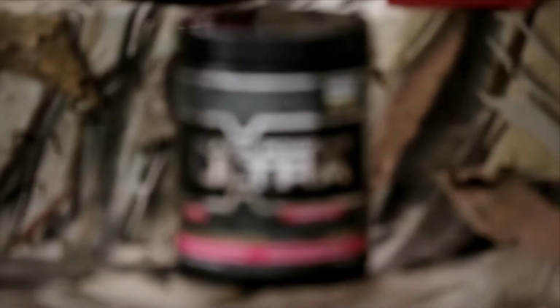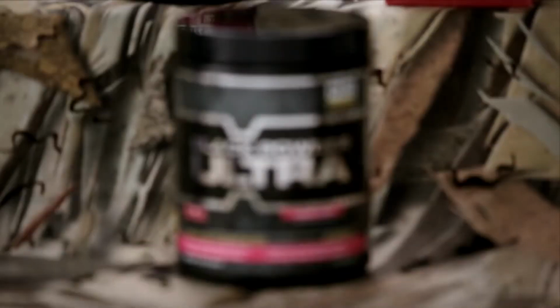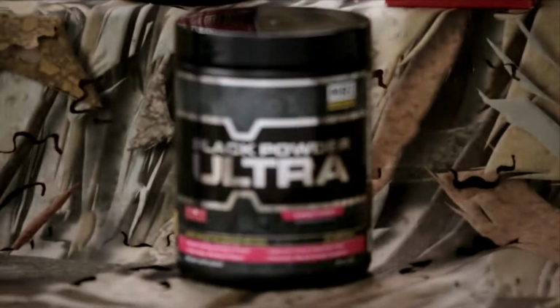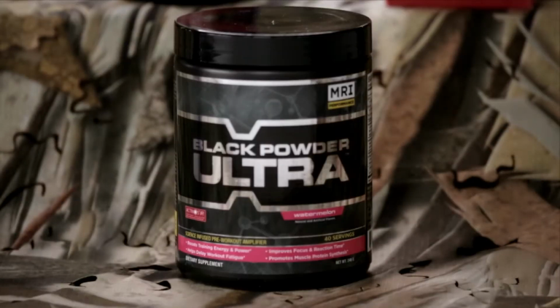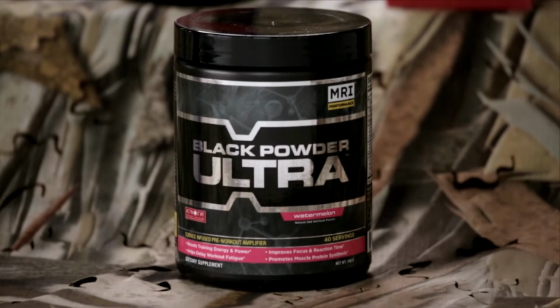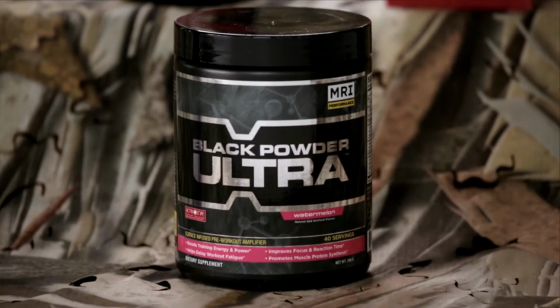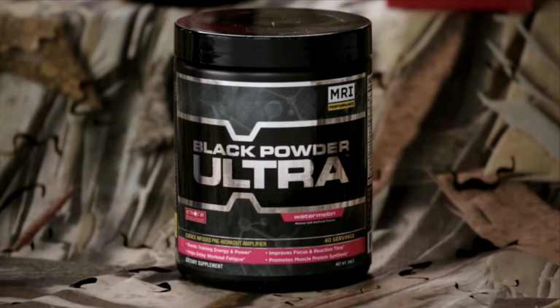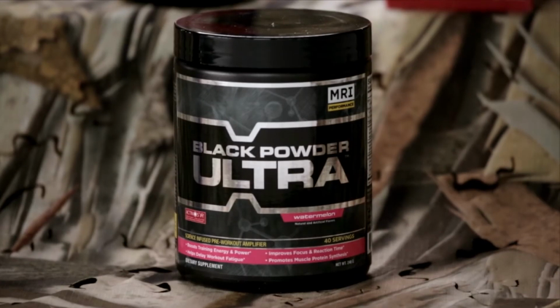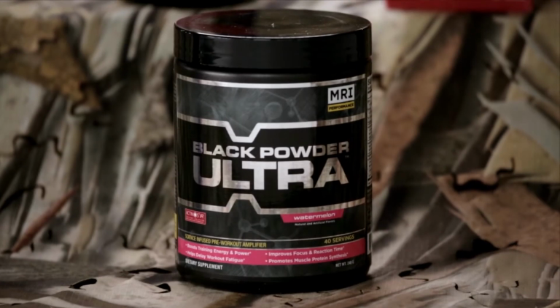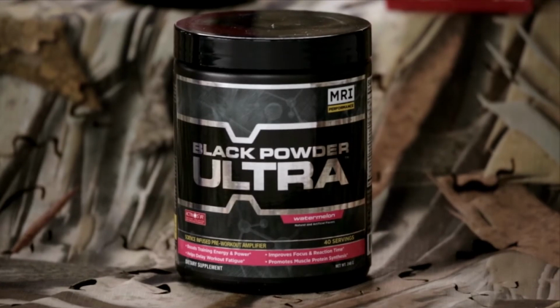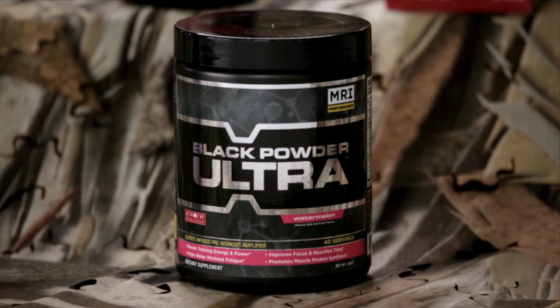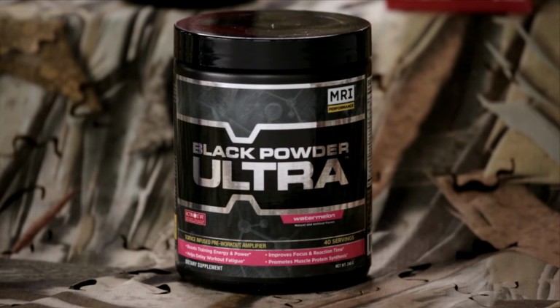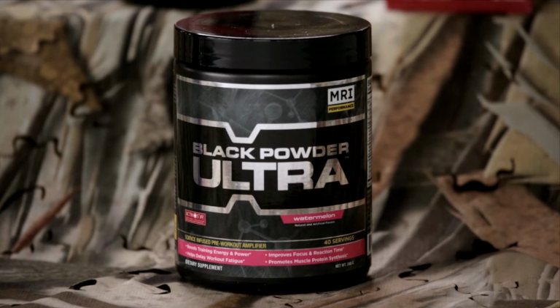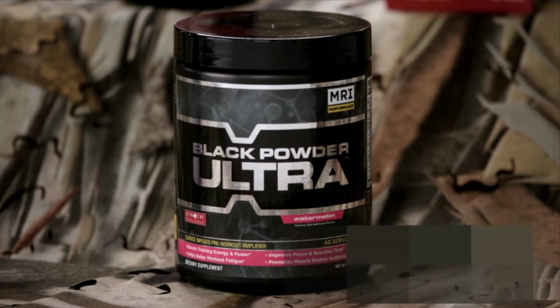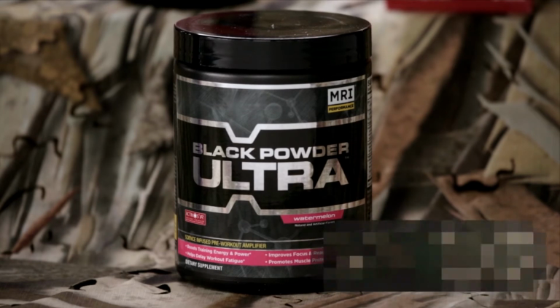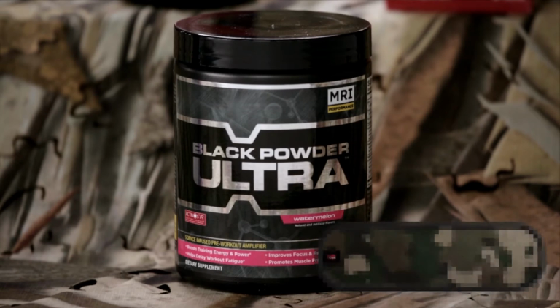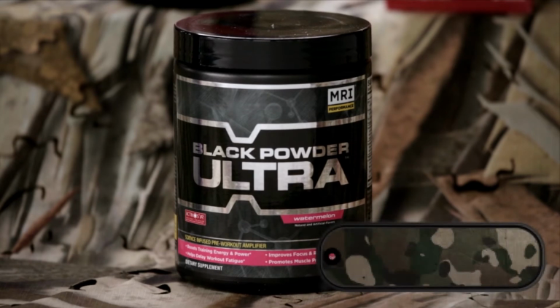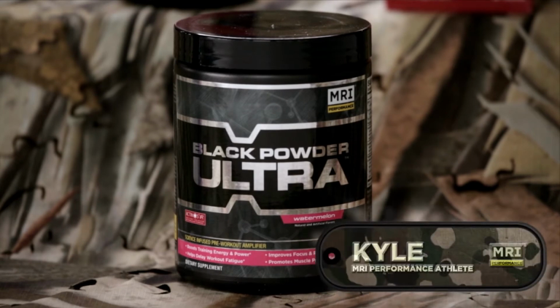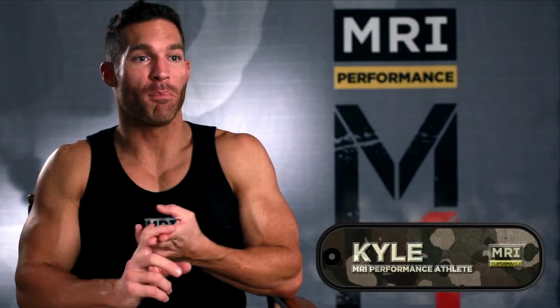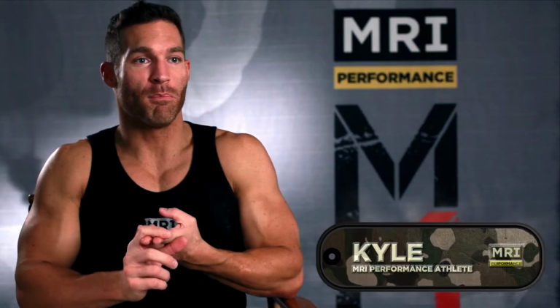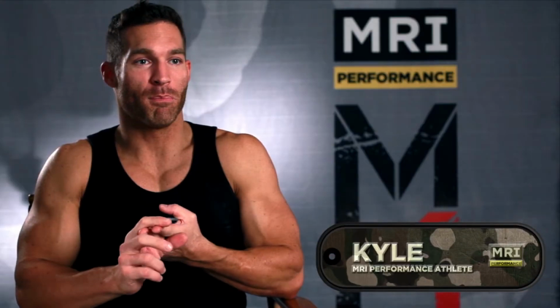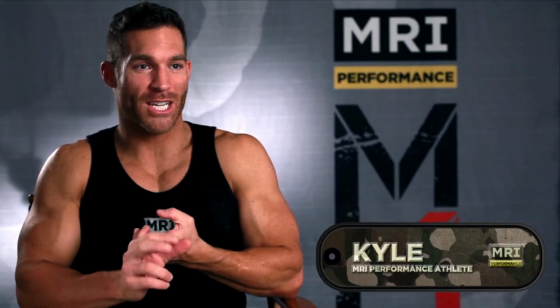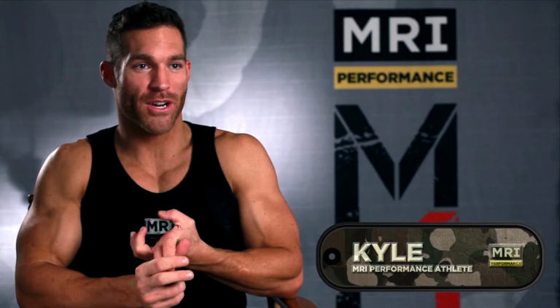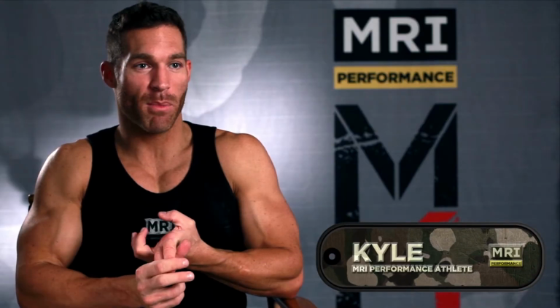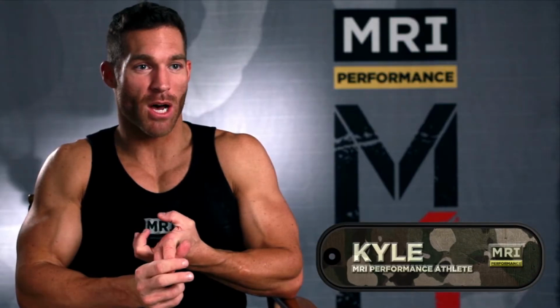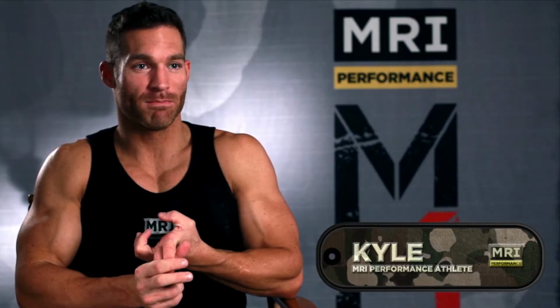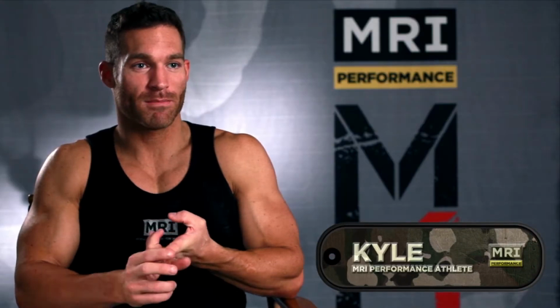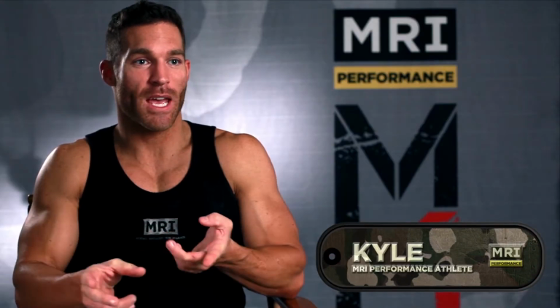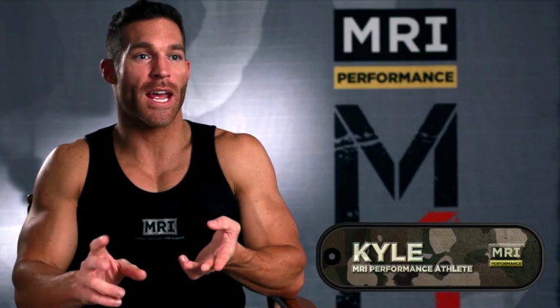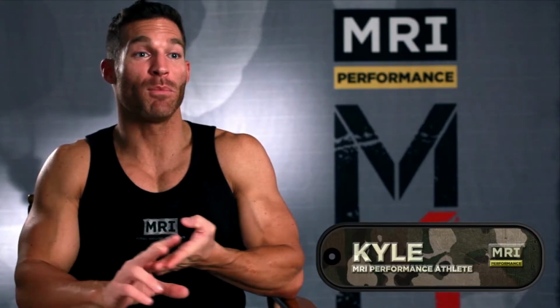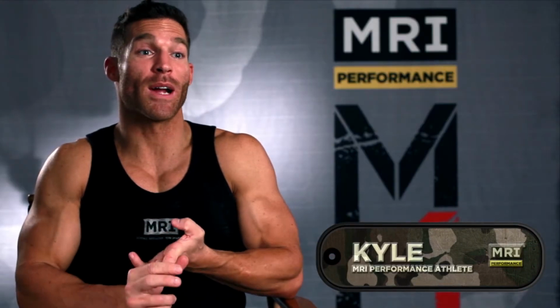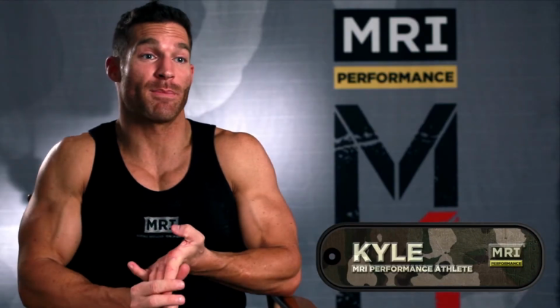It tastes great. Black Powder Ultra comes in watermelon, black cherry bomb, and blue raspberry.